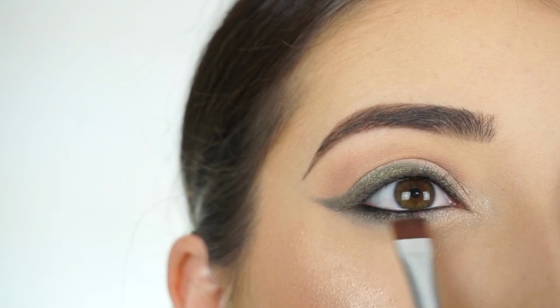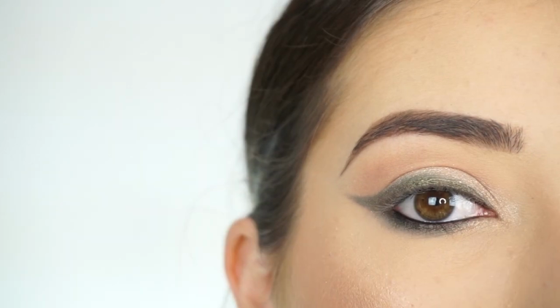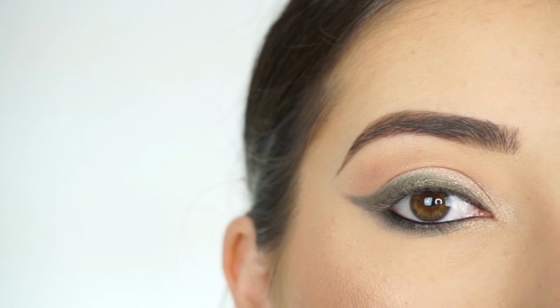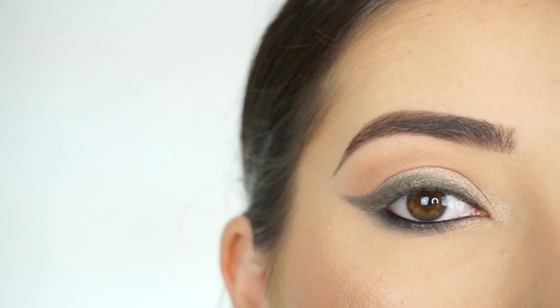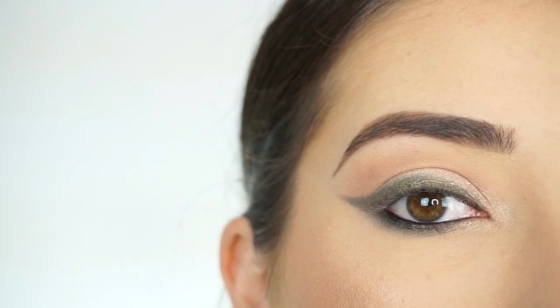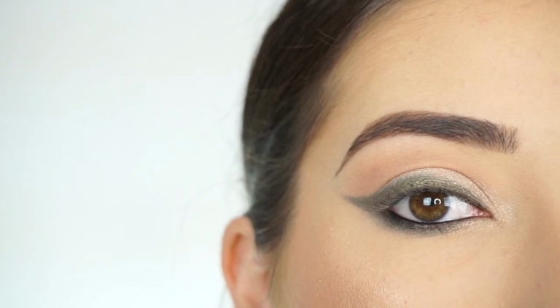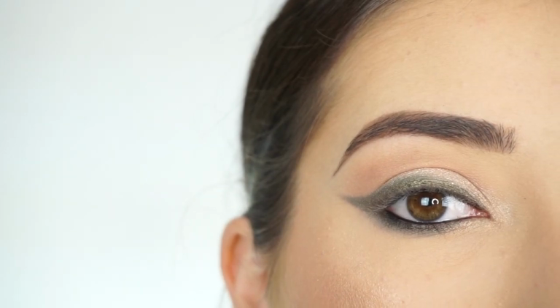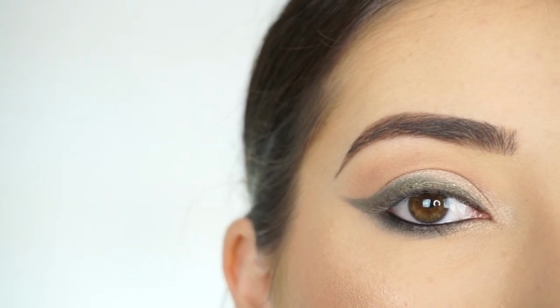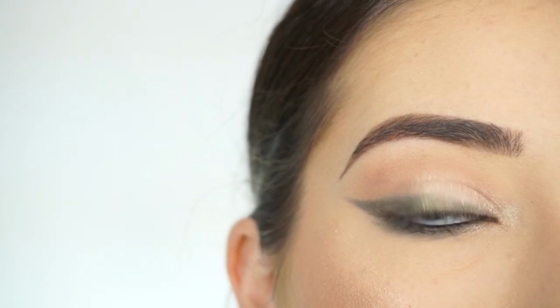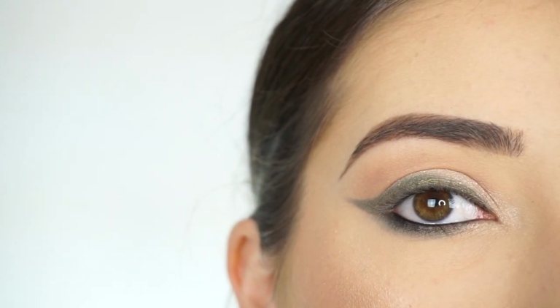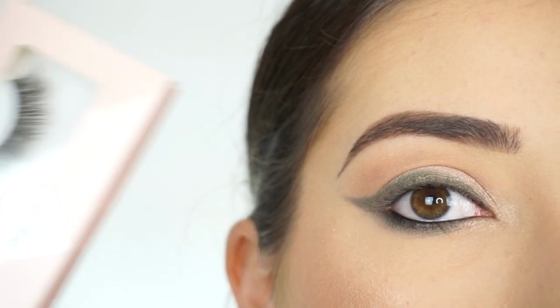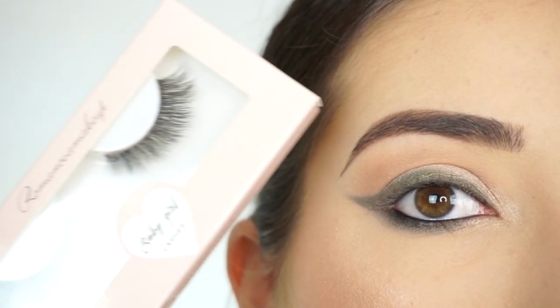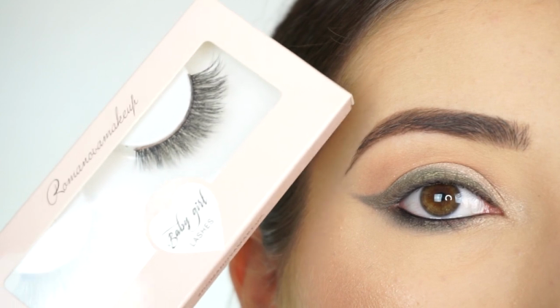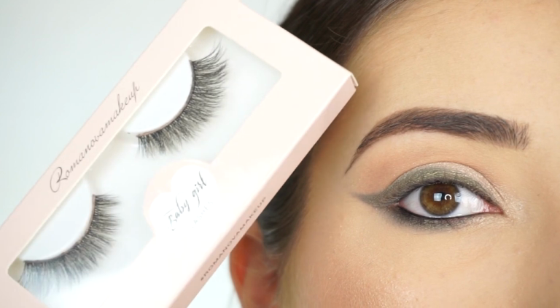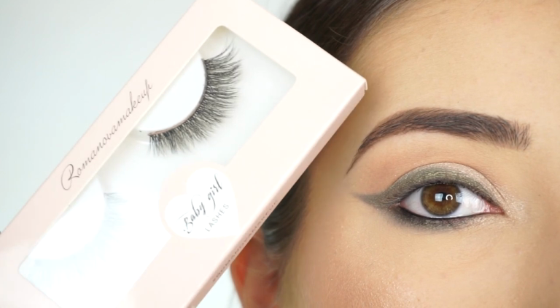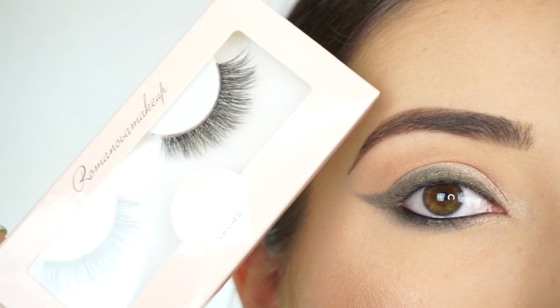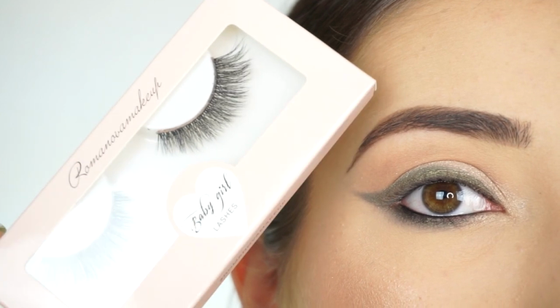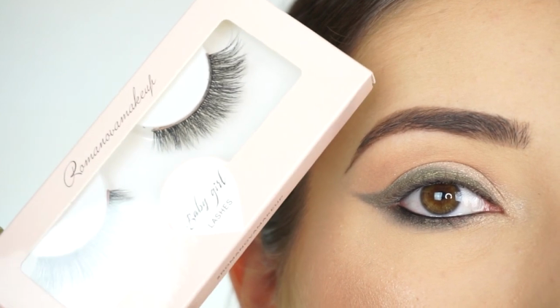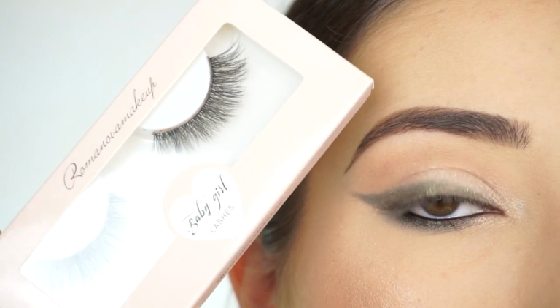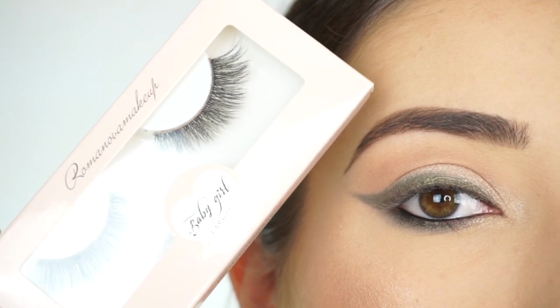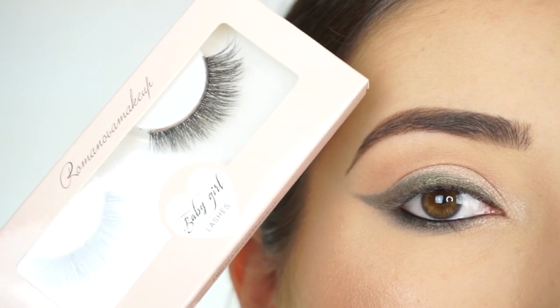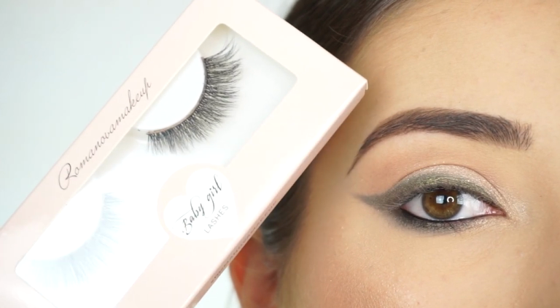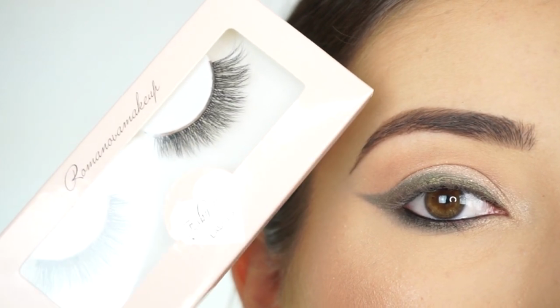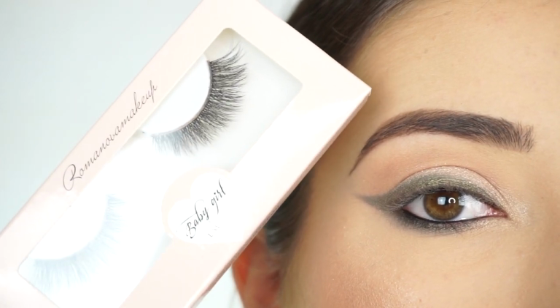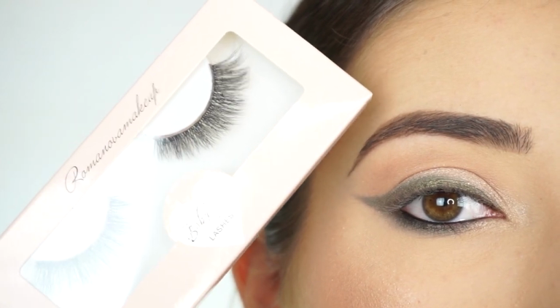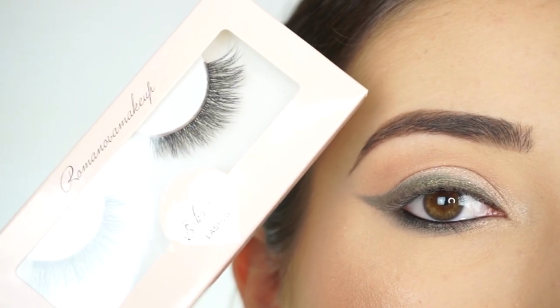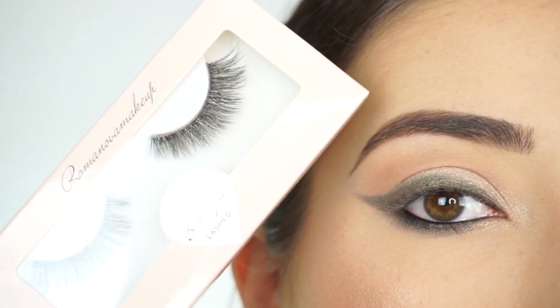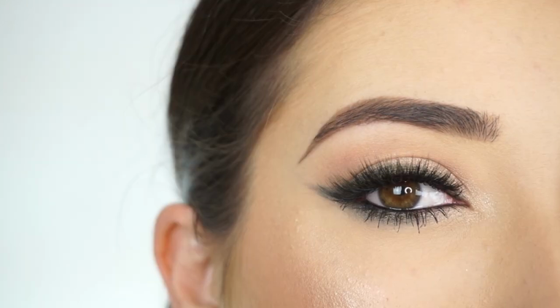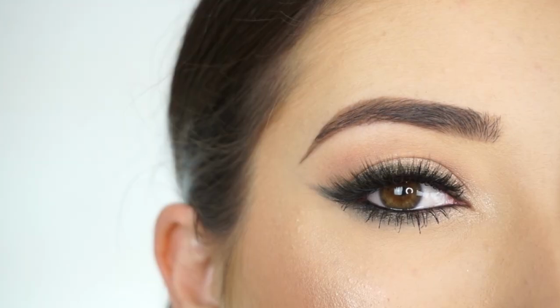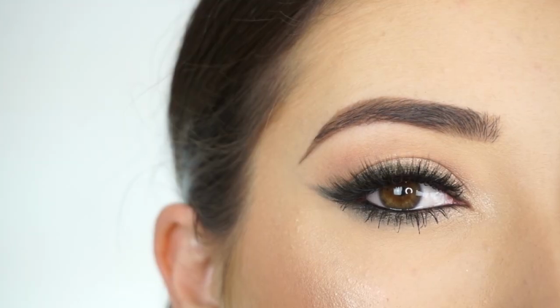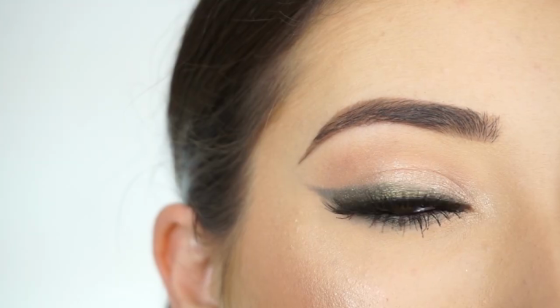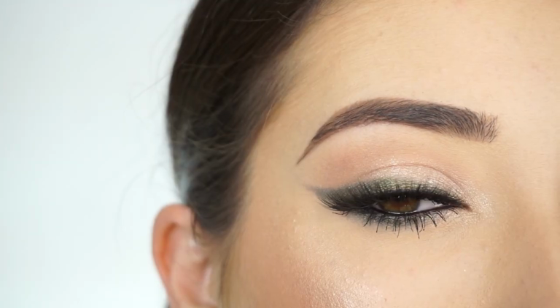I'm now going to apply some mascara and false lashes. Today I'm going into these Romanova Makeup Baby Girl Lashes in Dina. And that's the eye look done.